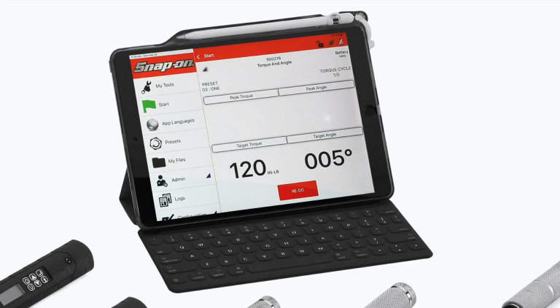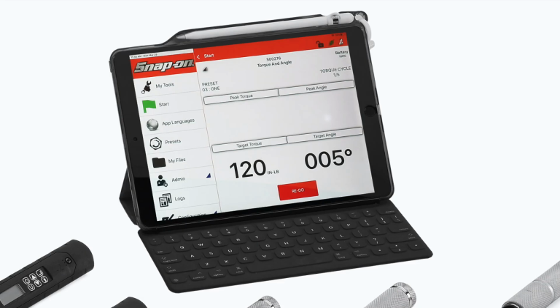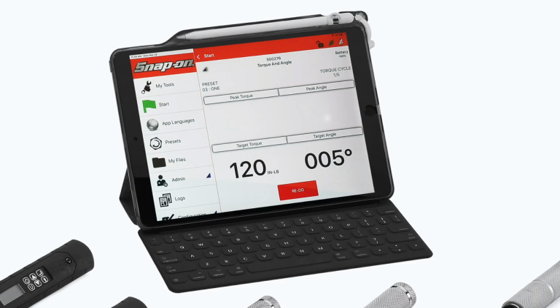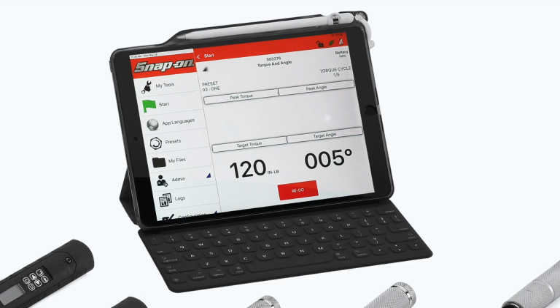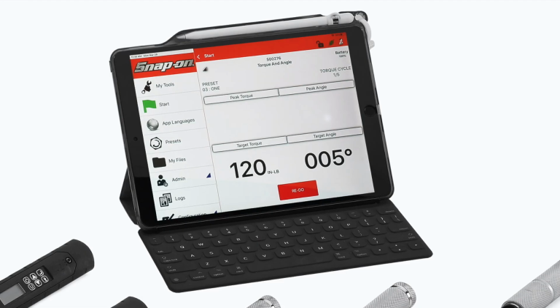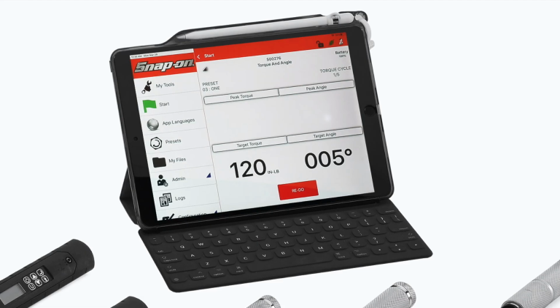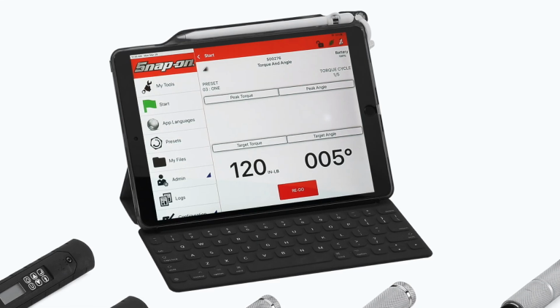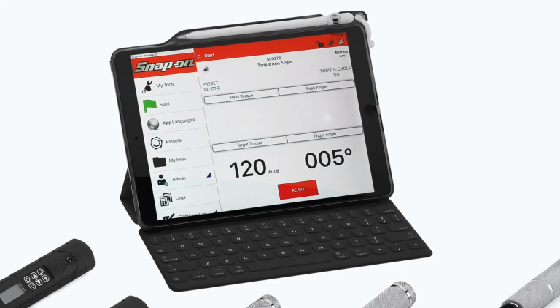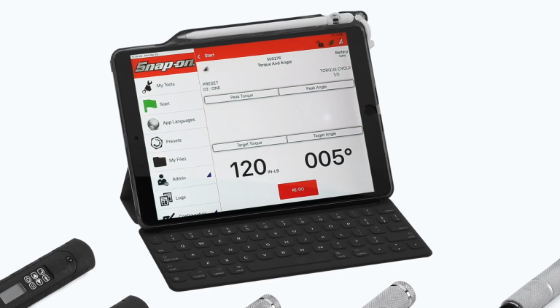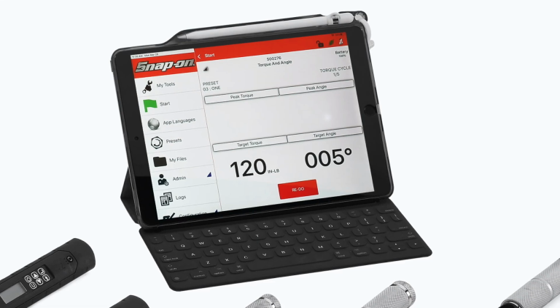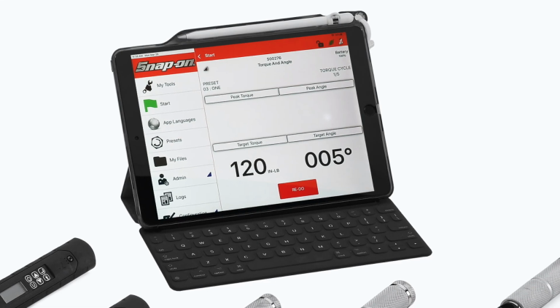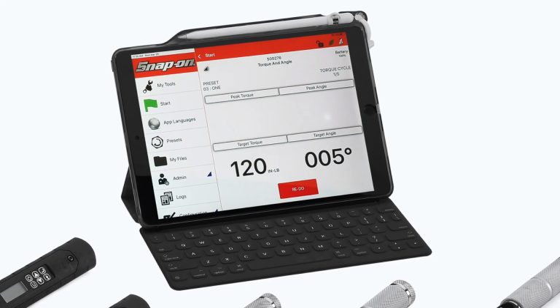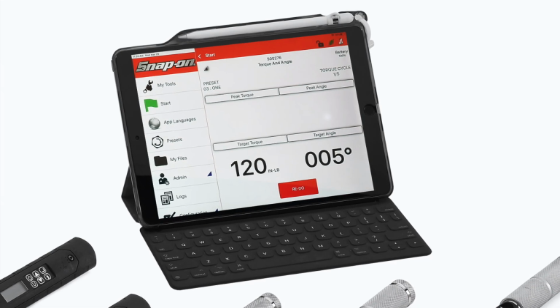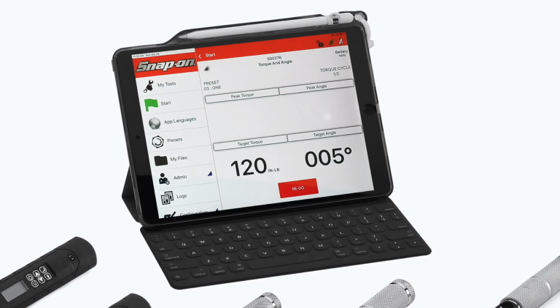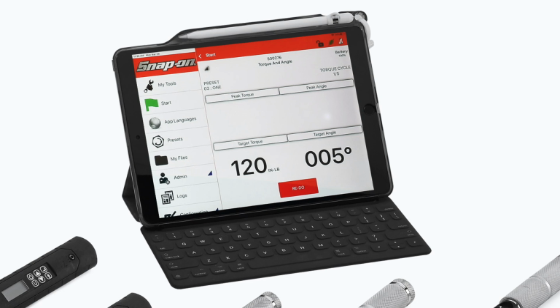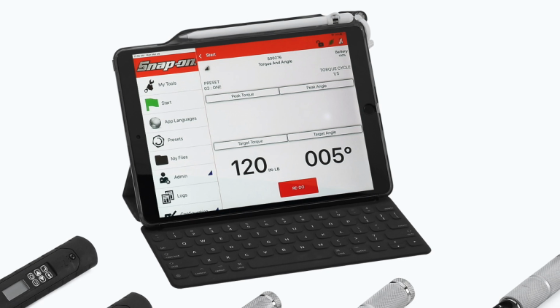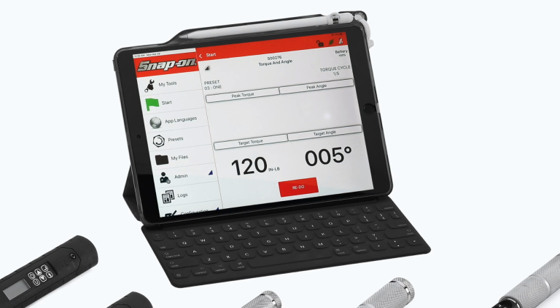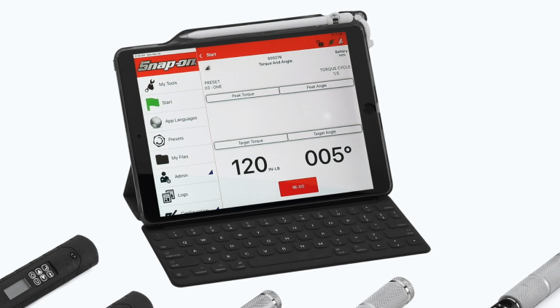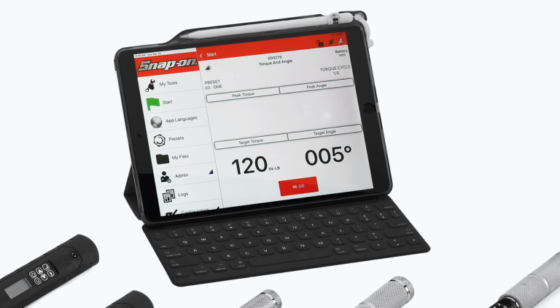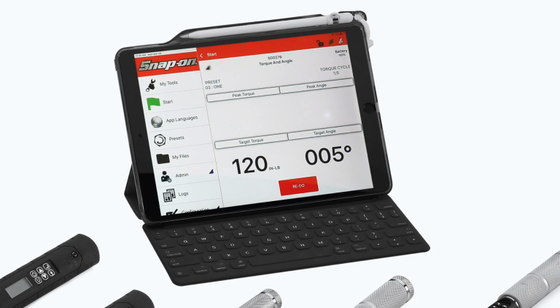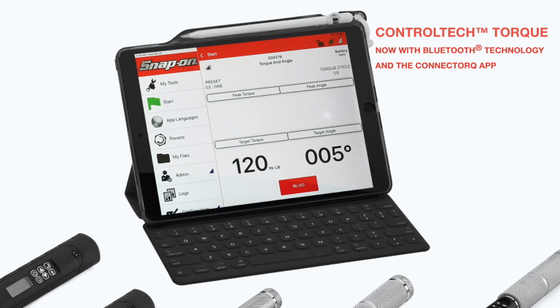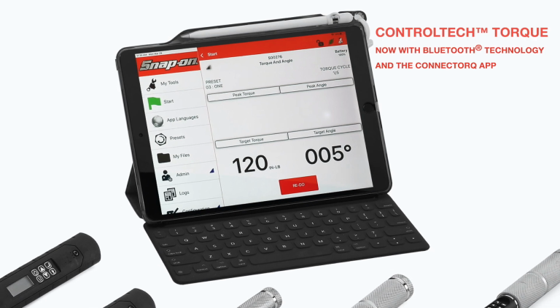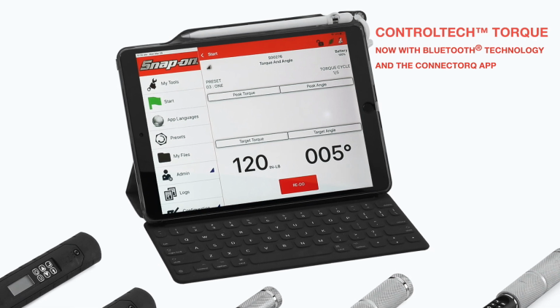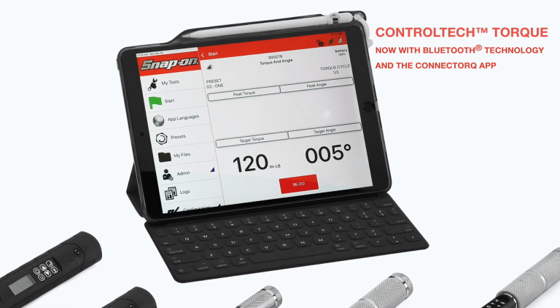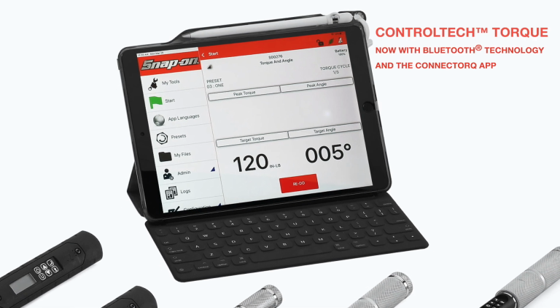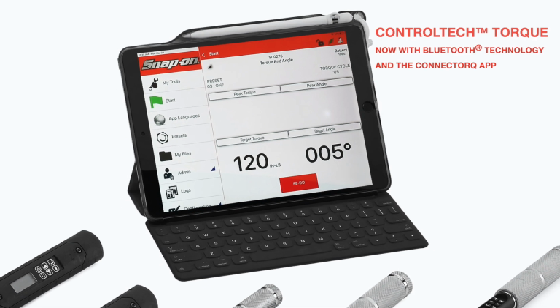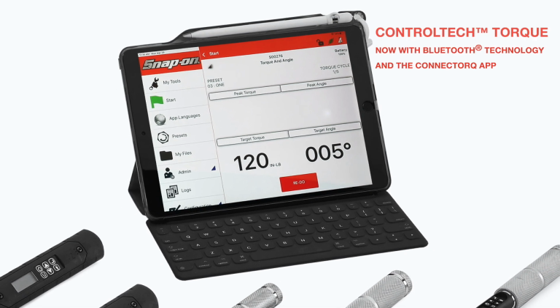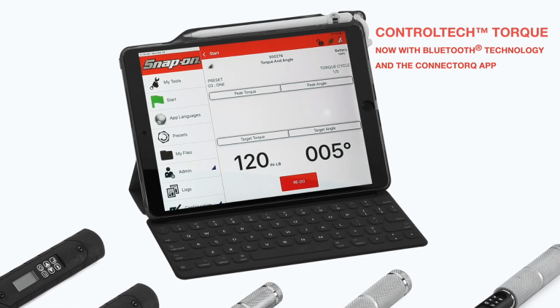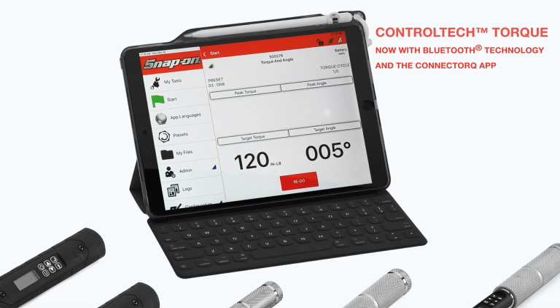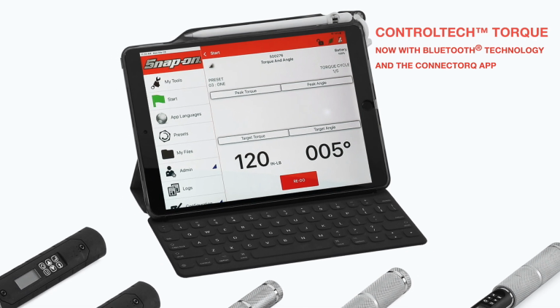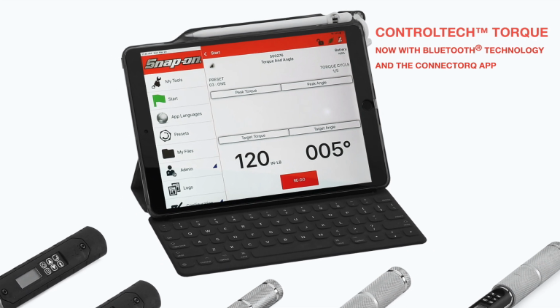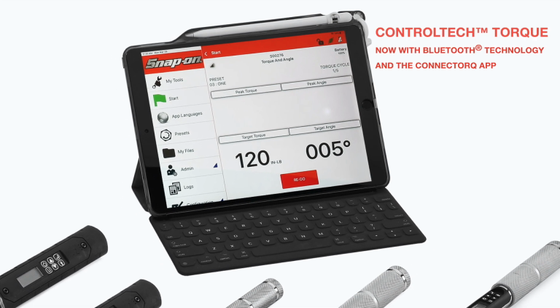When industry demands it, we deliver. Our next generation of Torque tools, now with Connect Torque.